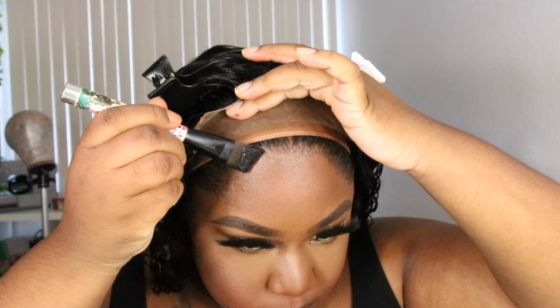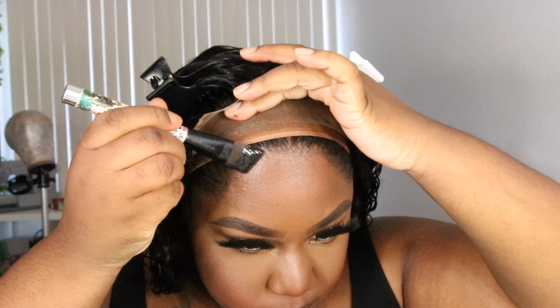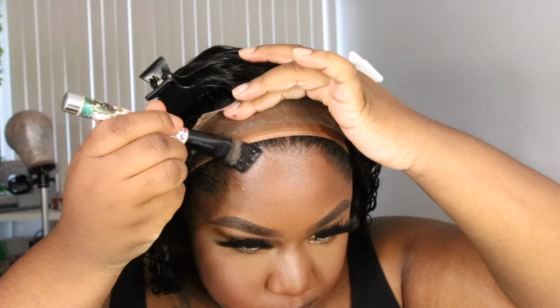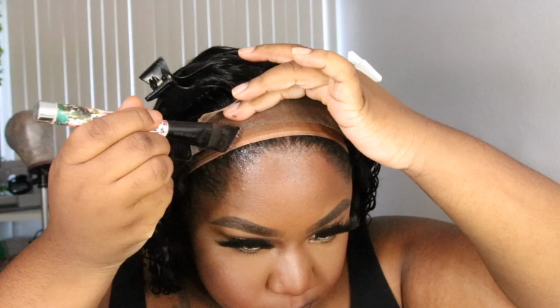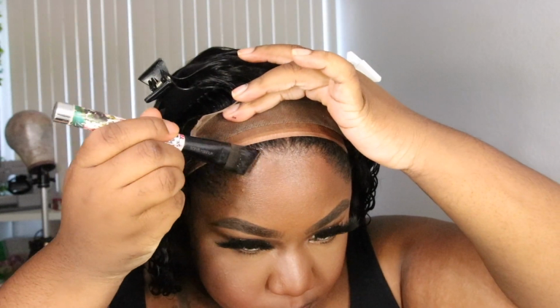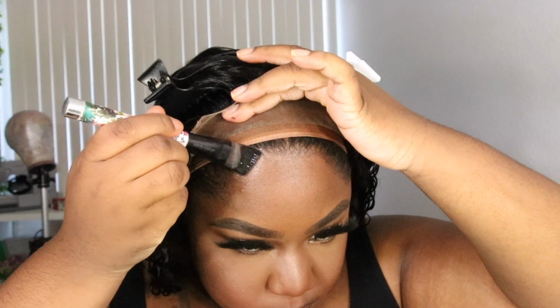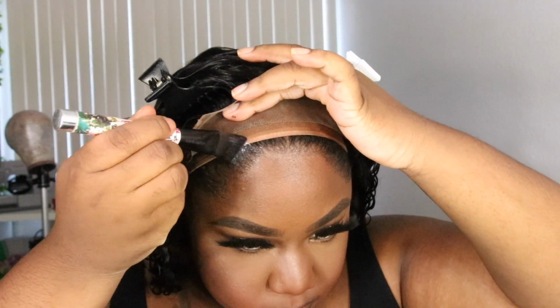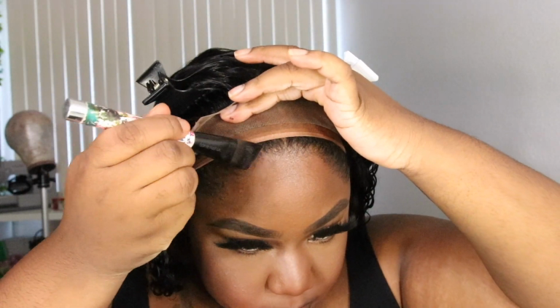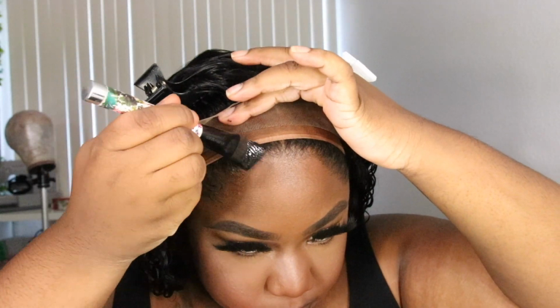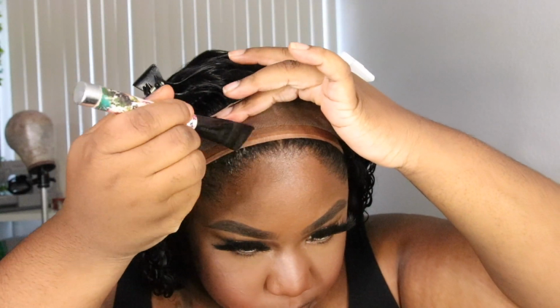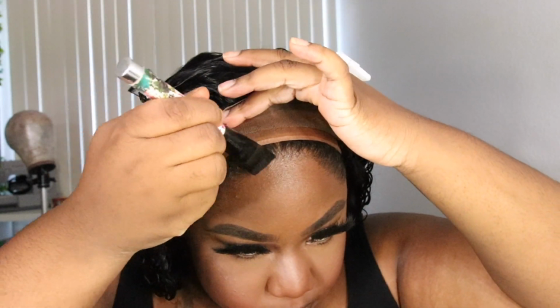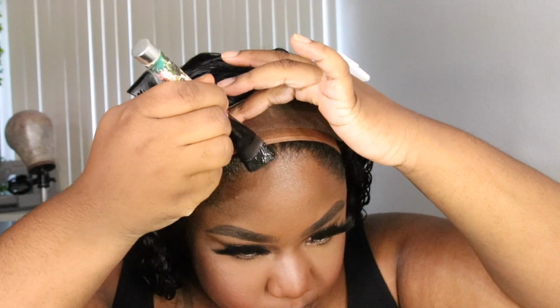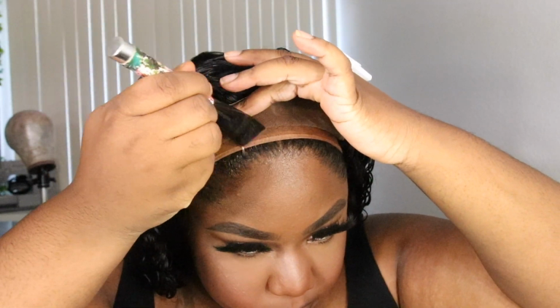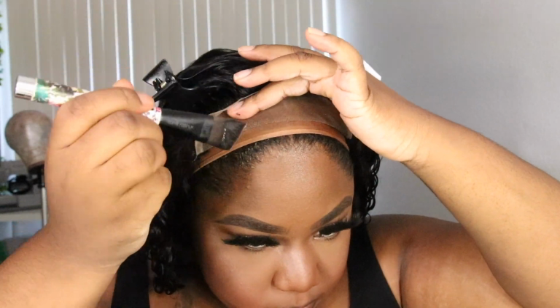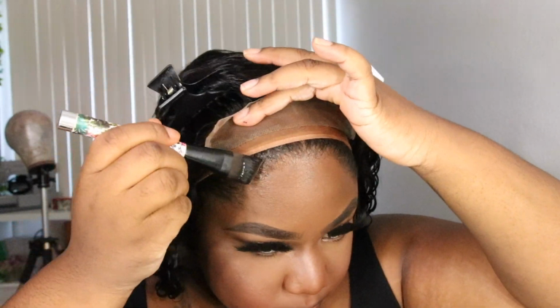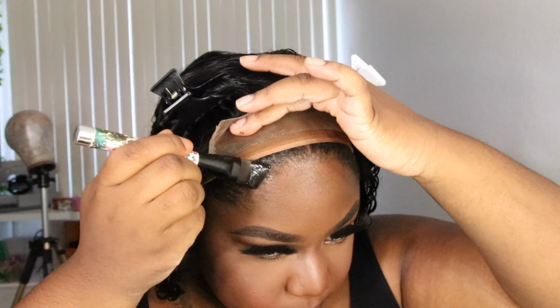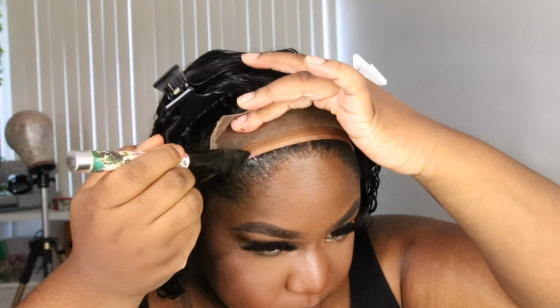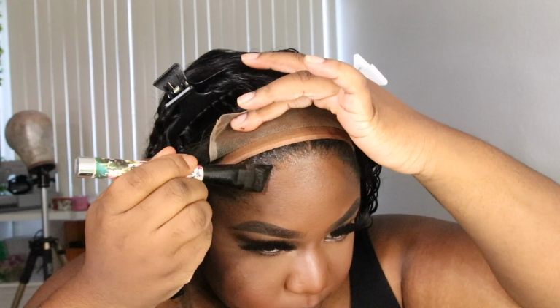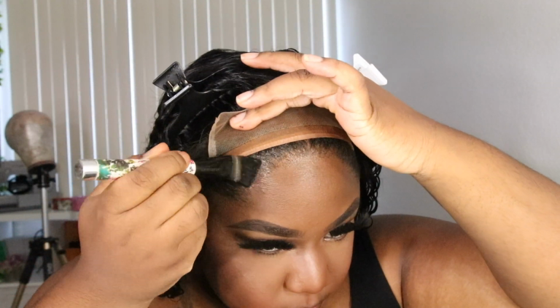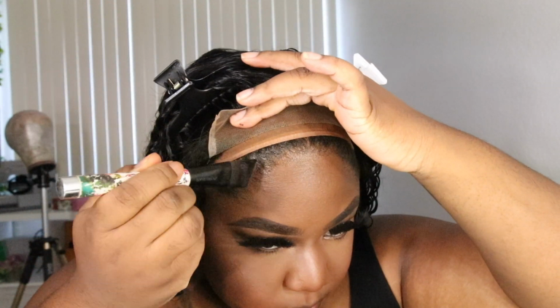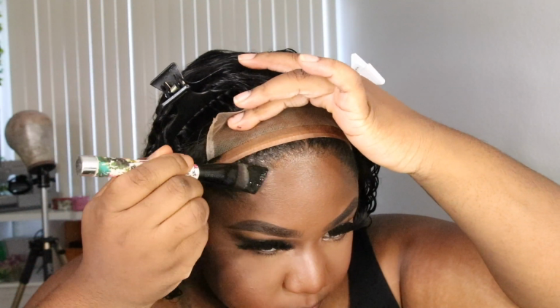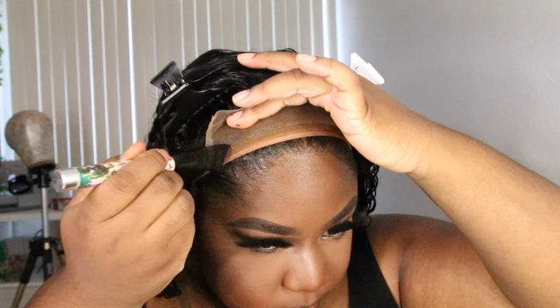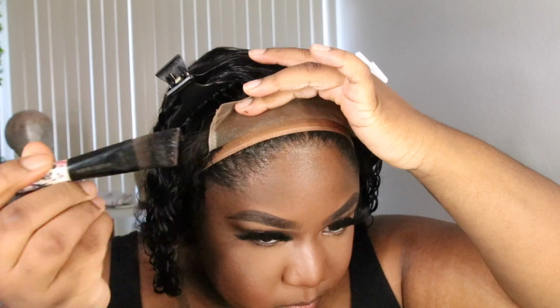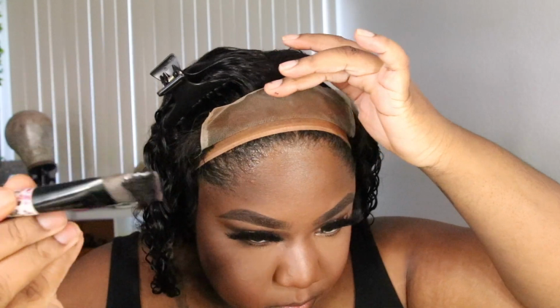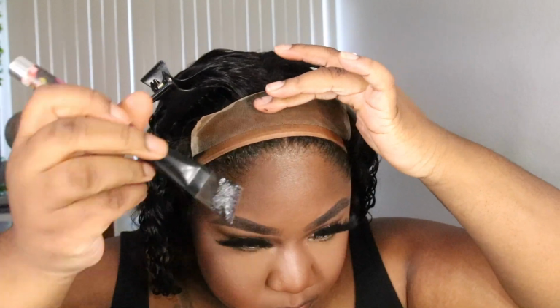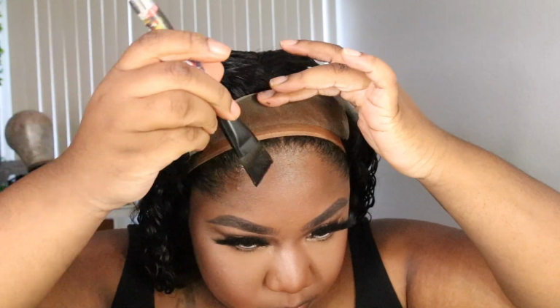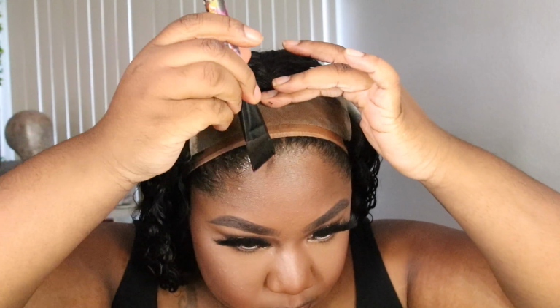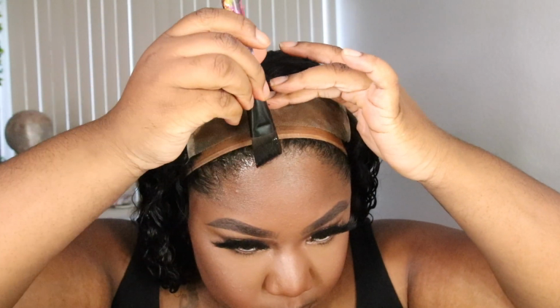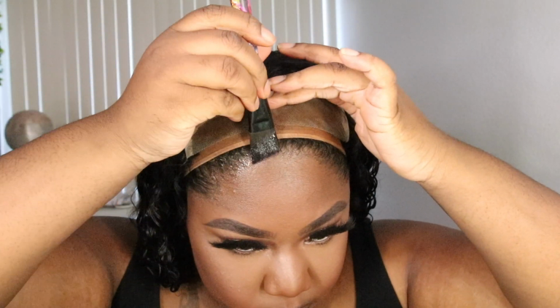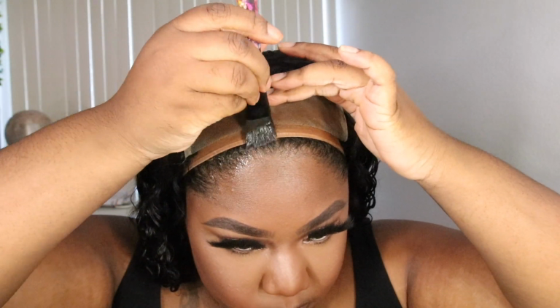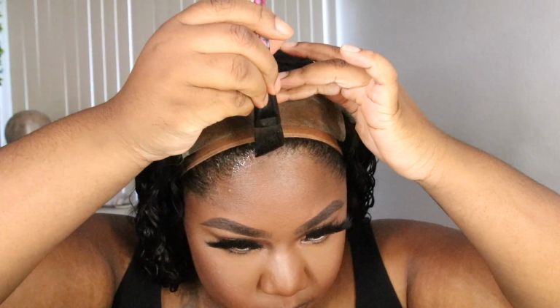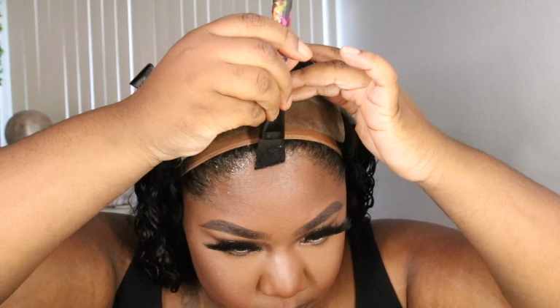I would definitely suggest that darker complexion women get transparent lace and tint it to your skin tone, because the lace is just a better quality.